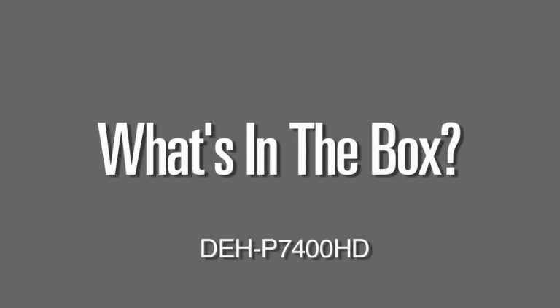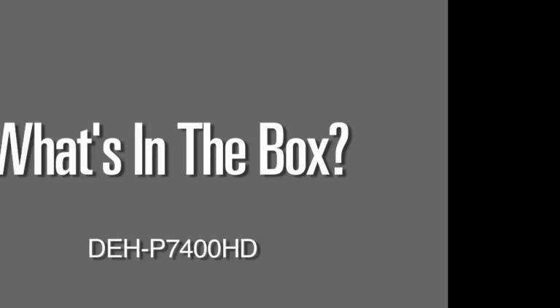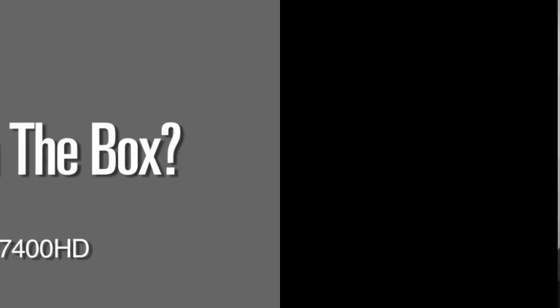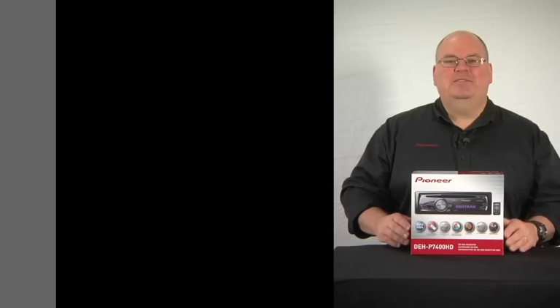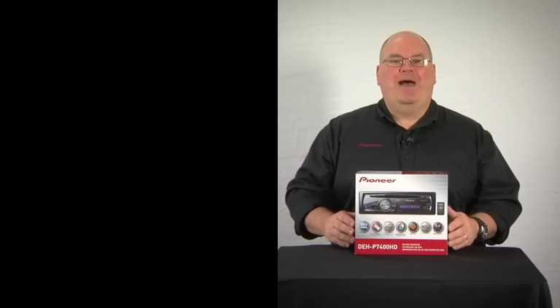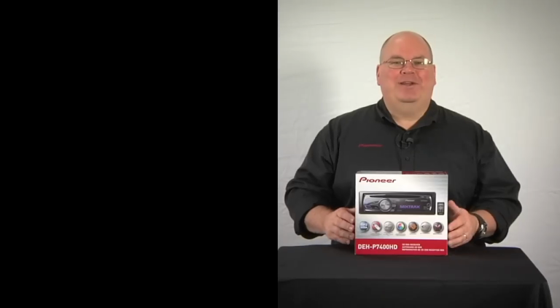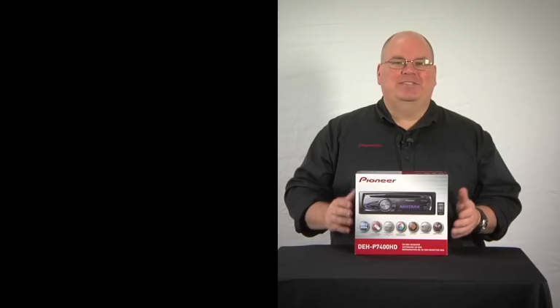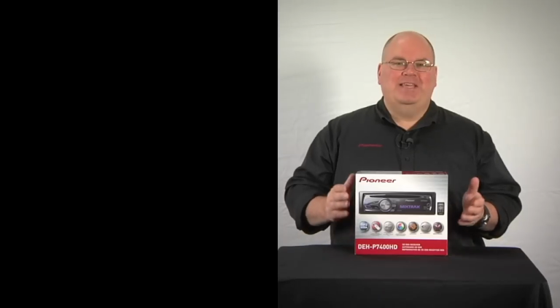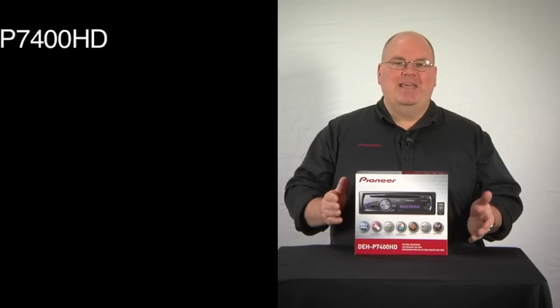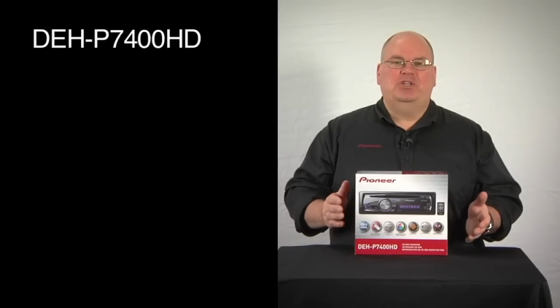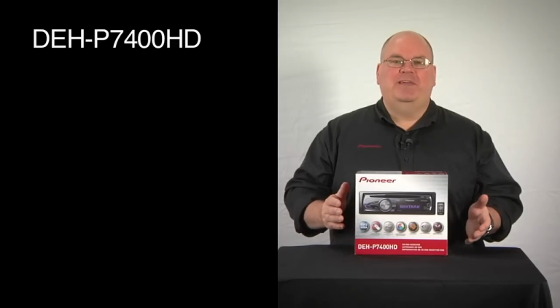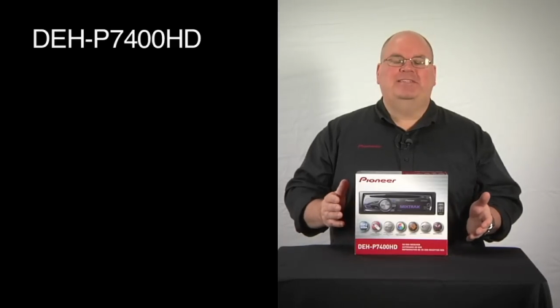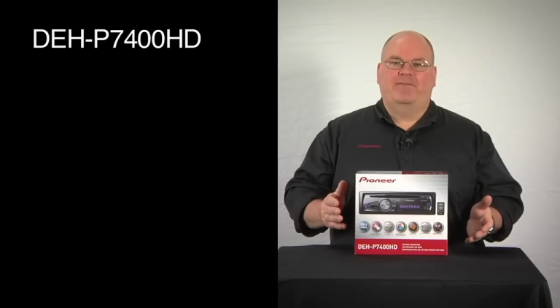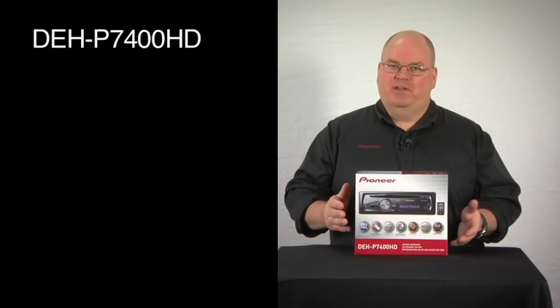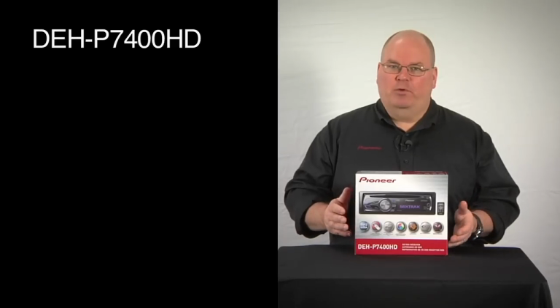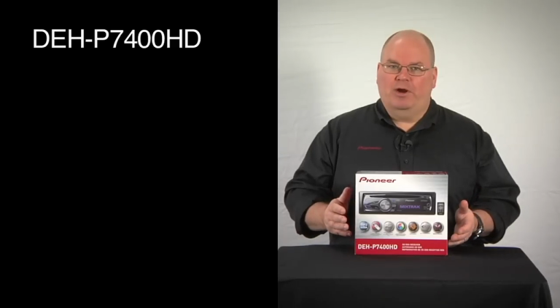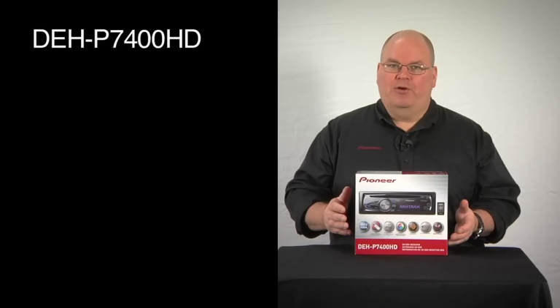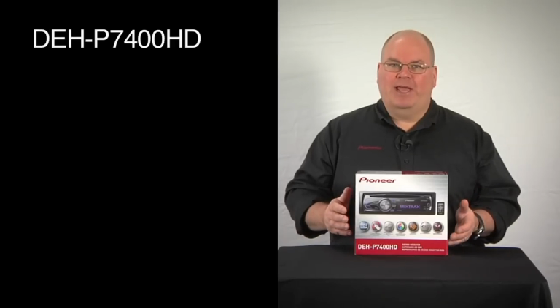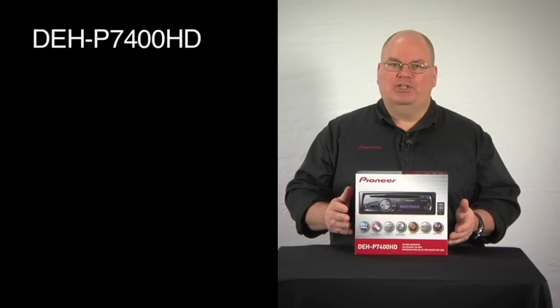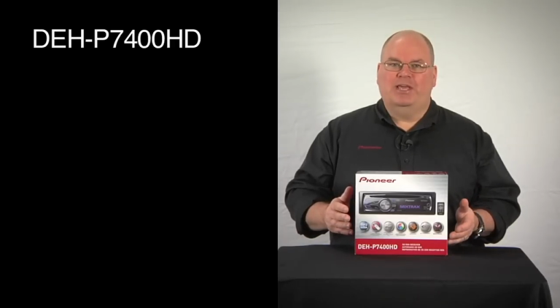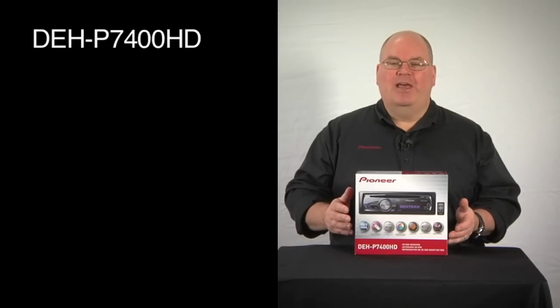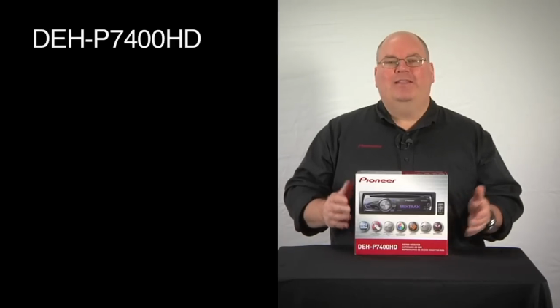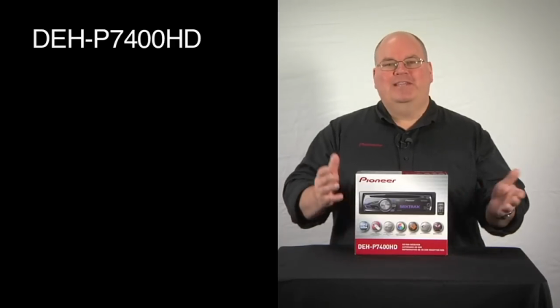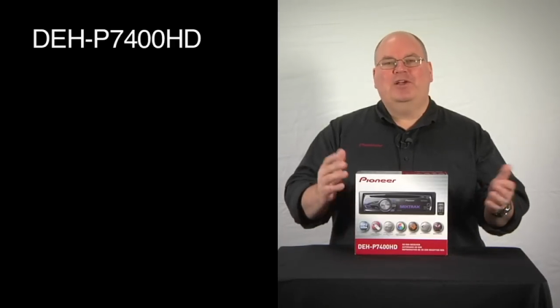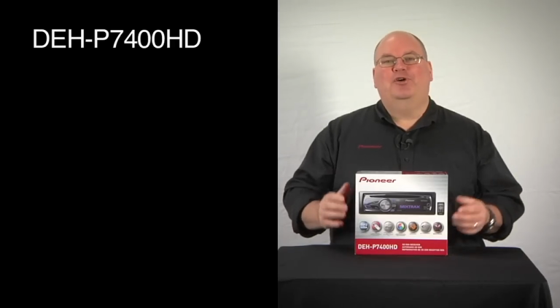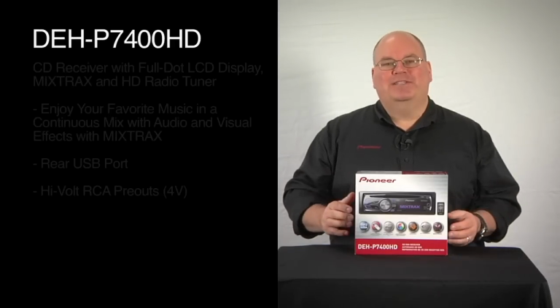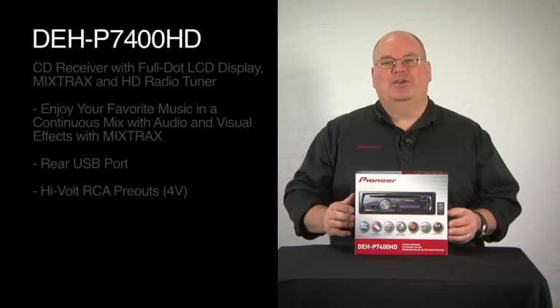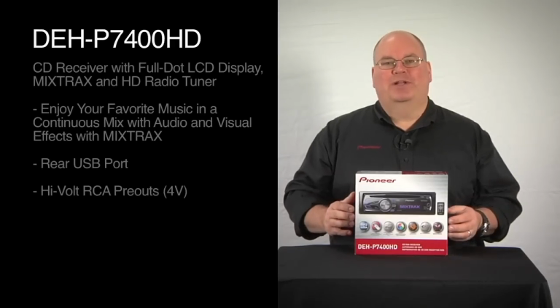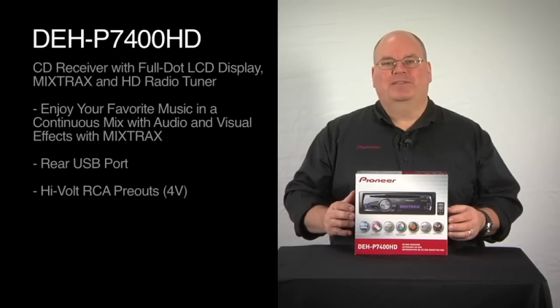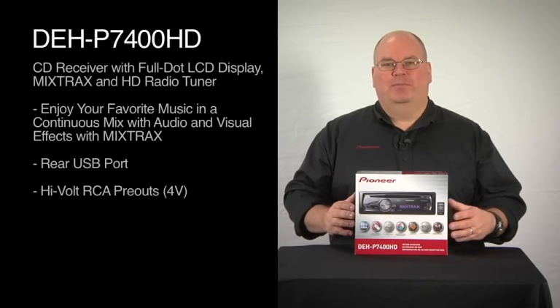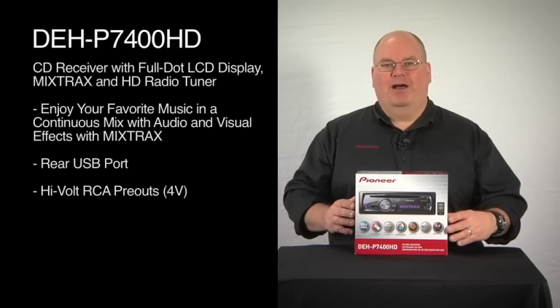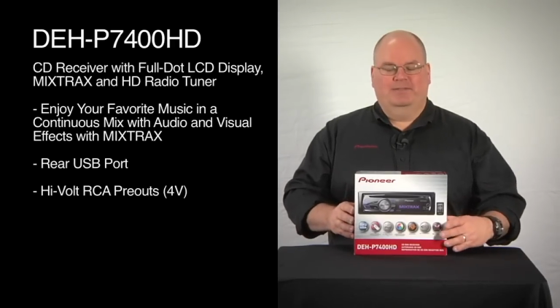This is Pioneer's DEHP 7400HD. Let's take a look and see what's in the box.